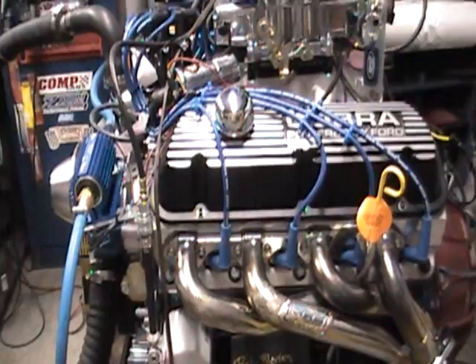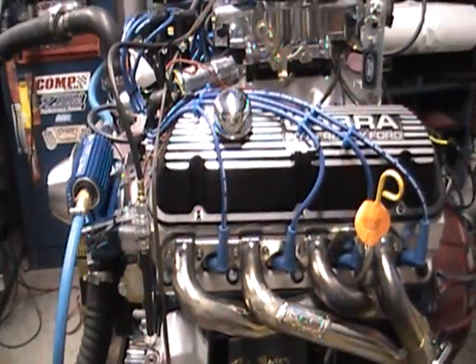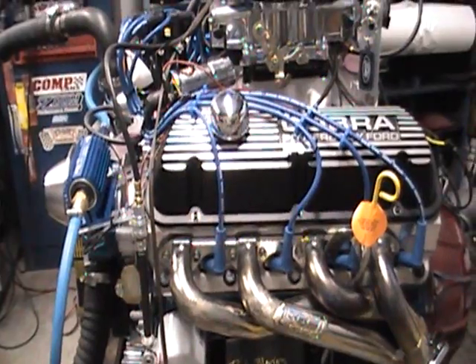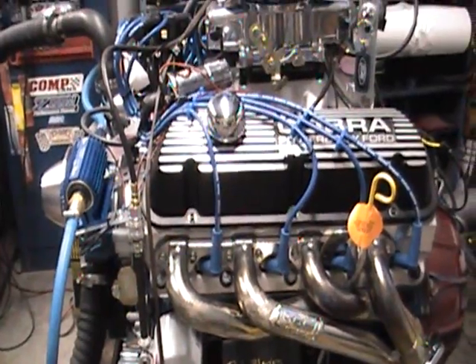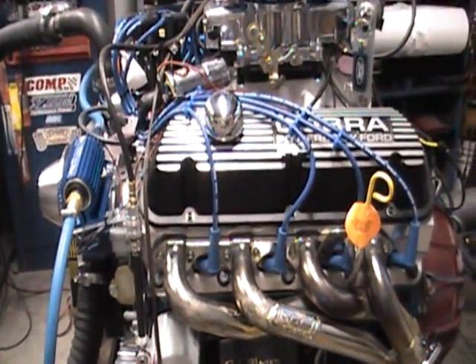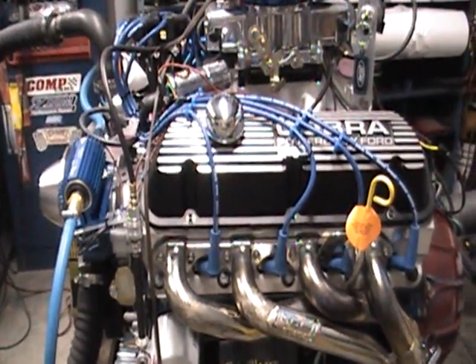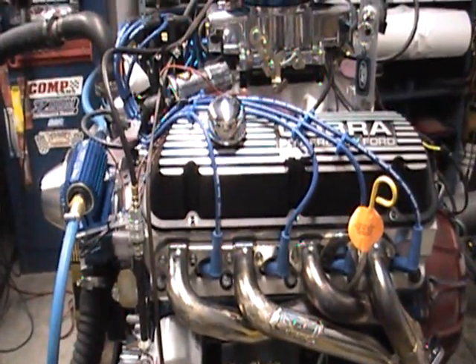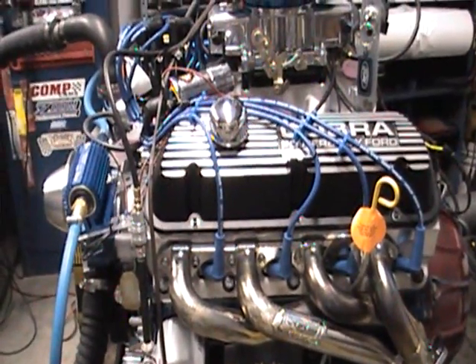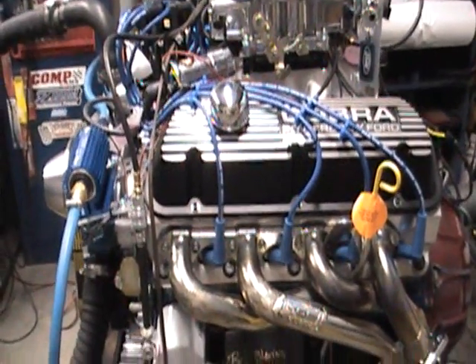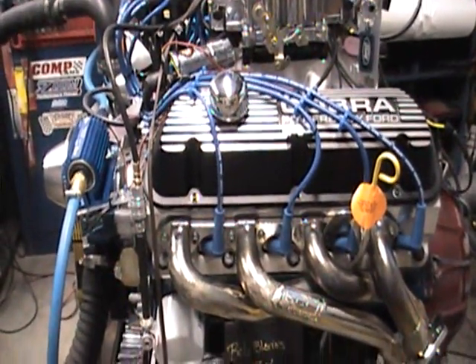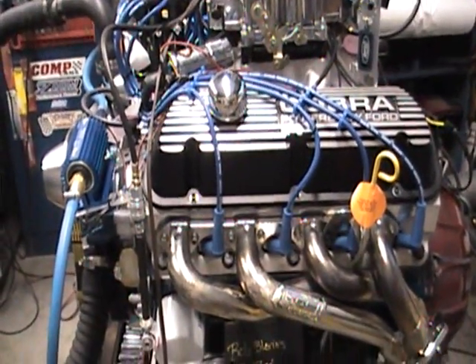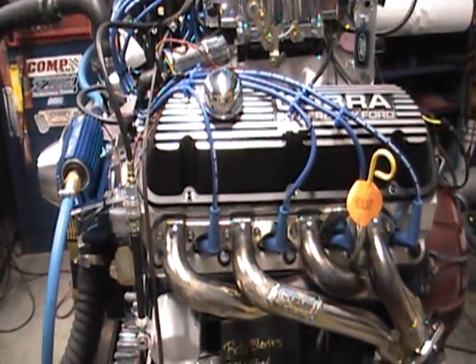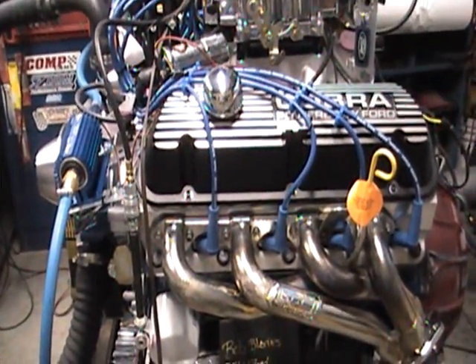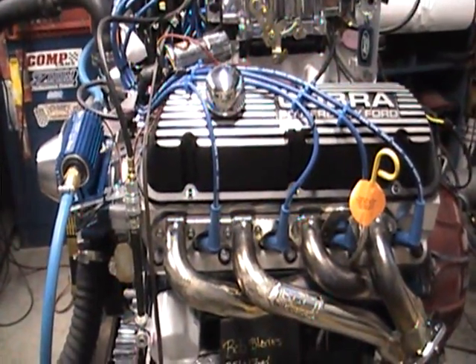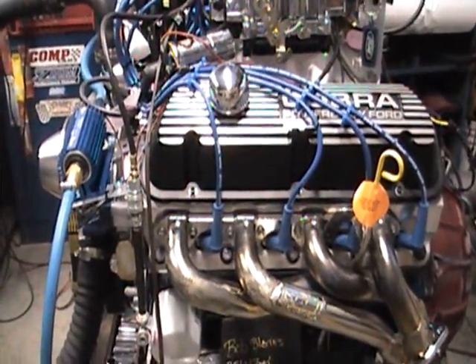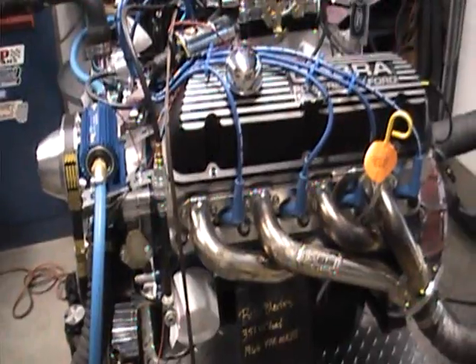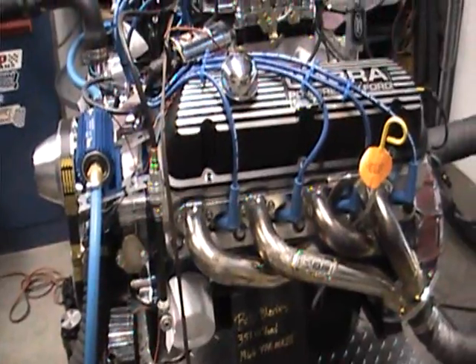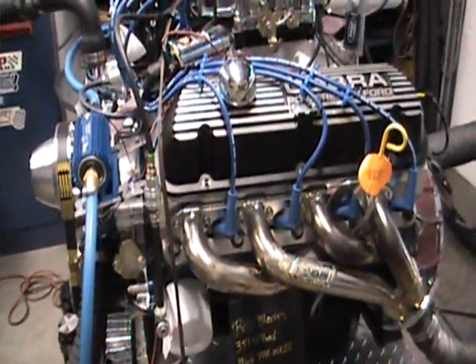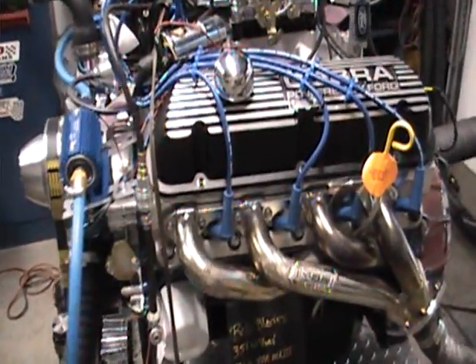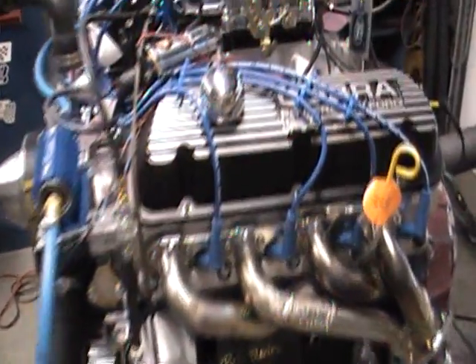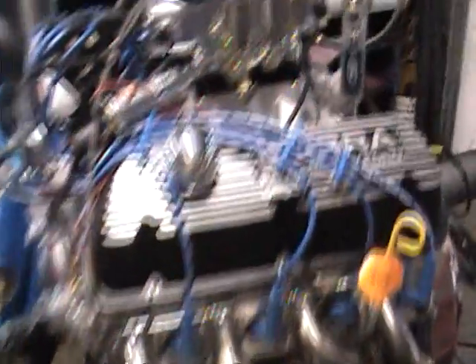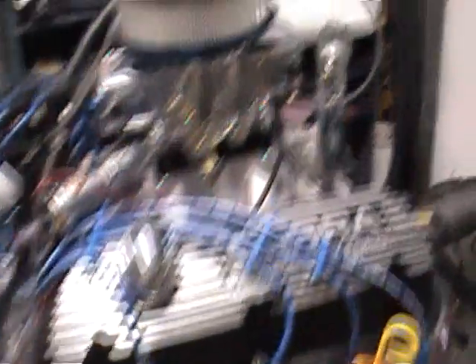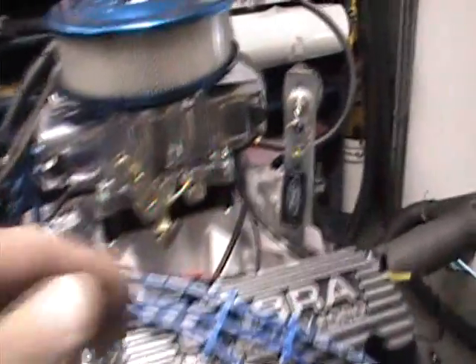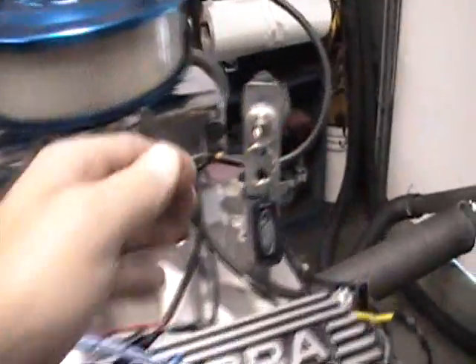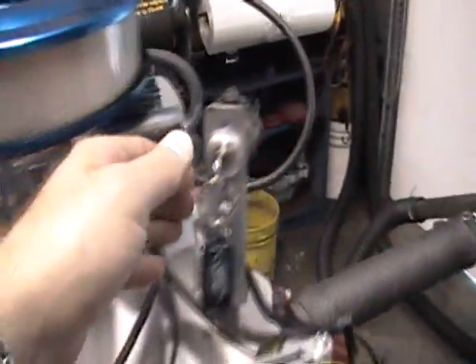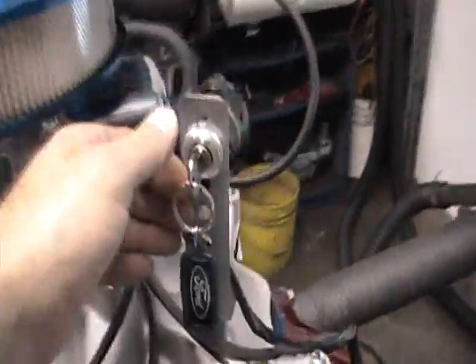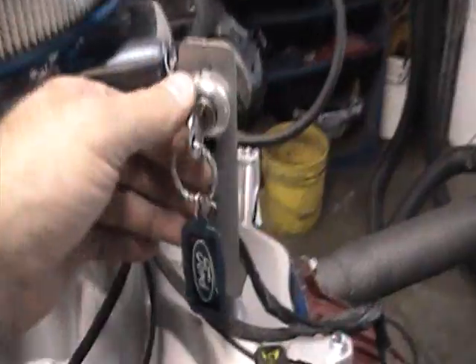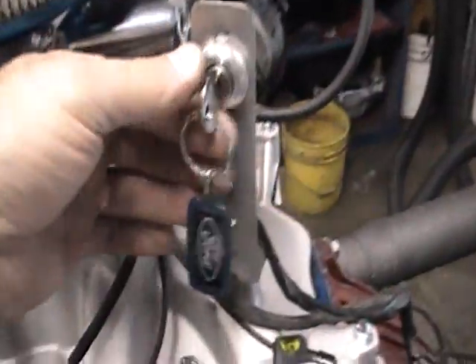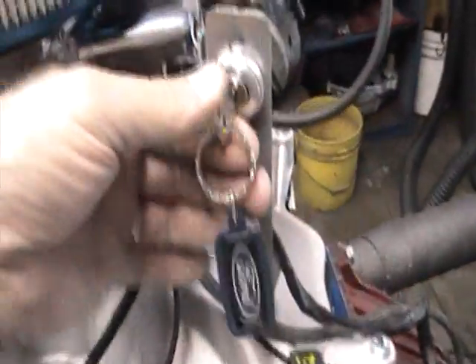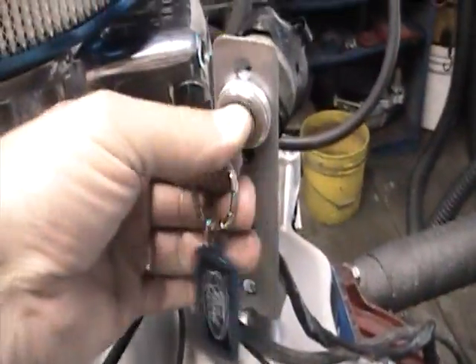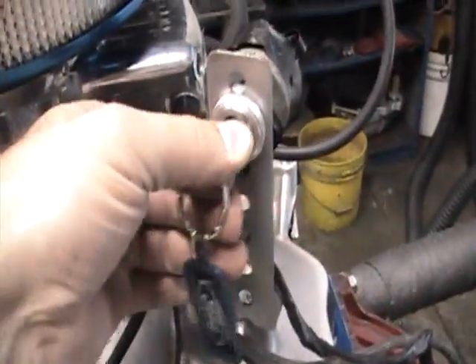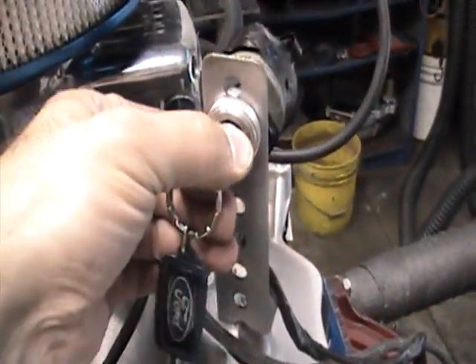We'll start it up for you here and show you how nice this 351 Windsor fuel injected engine runs.